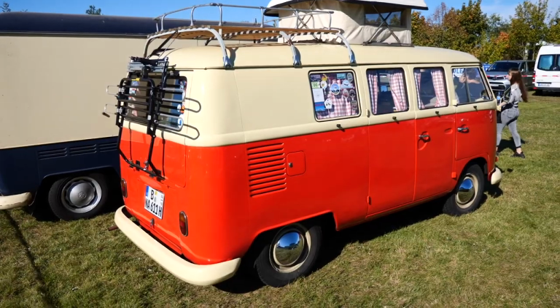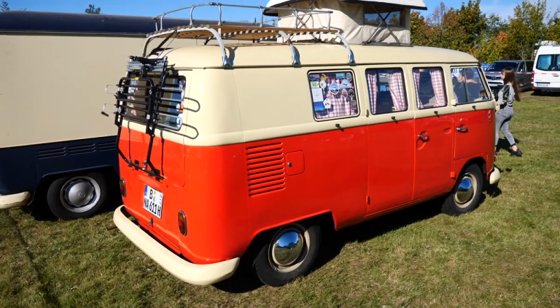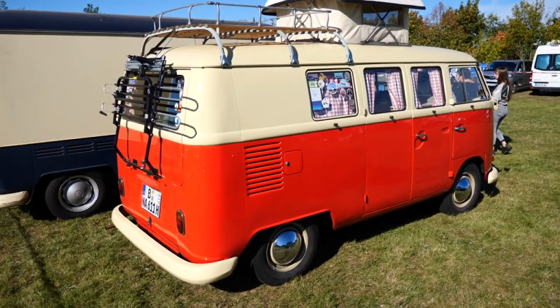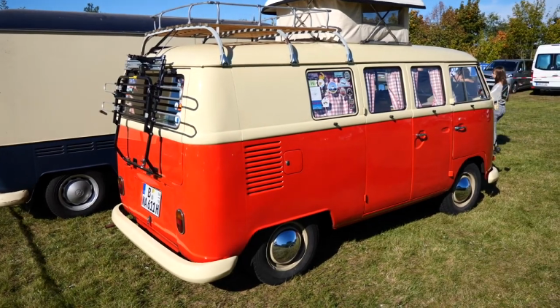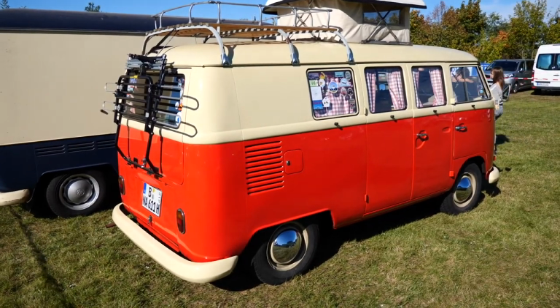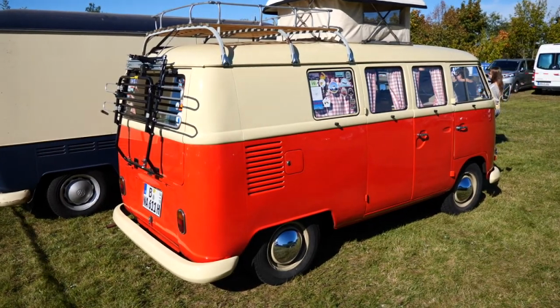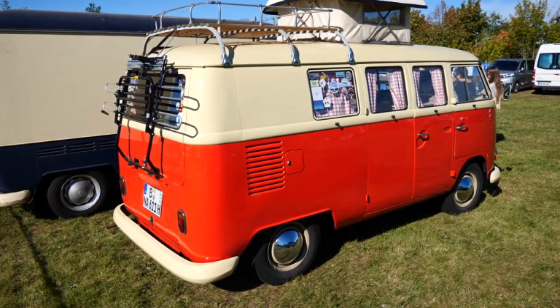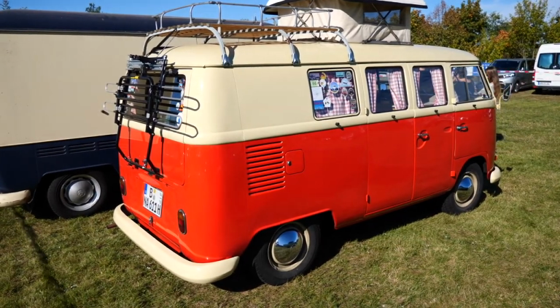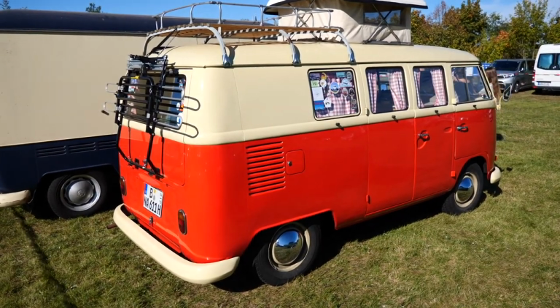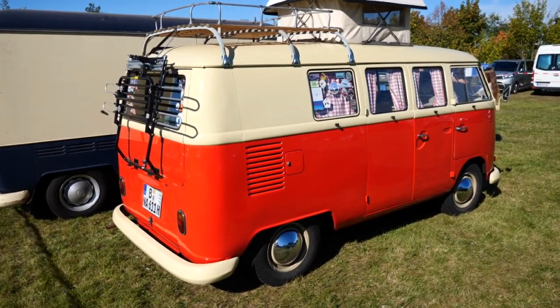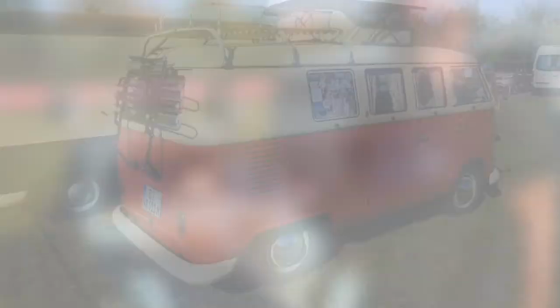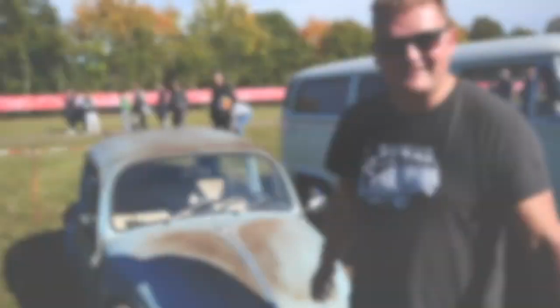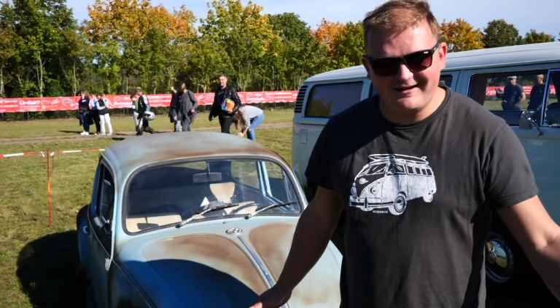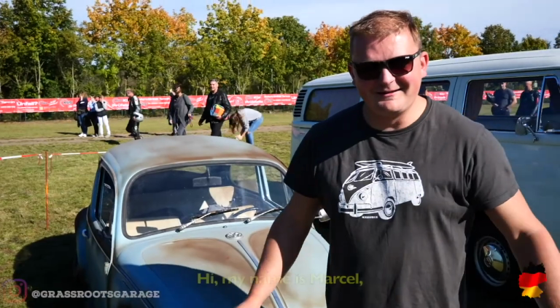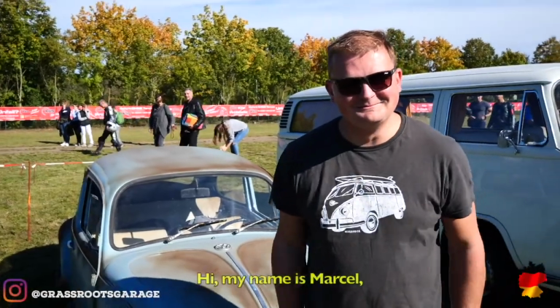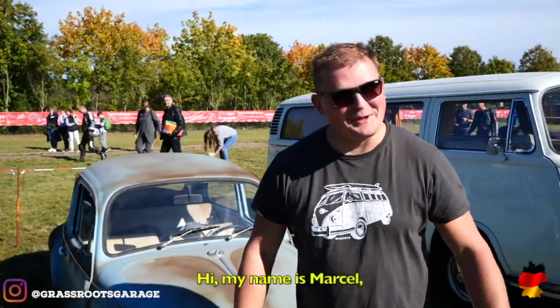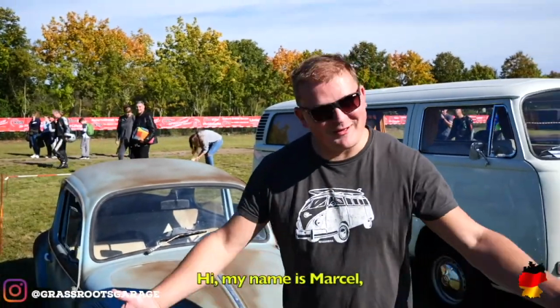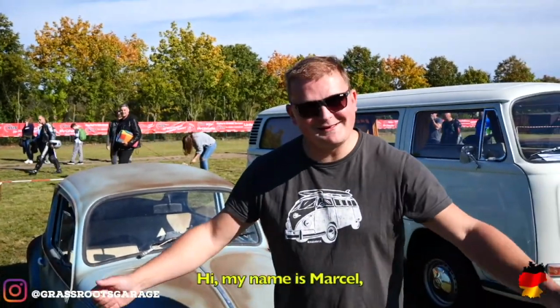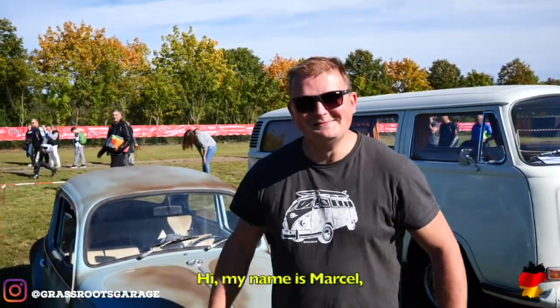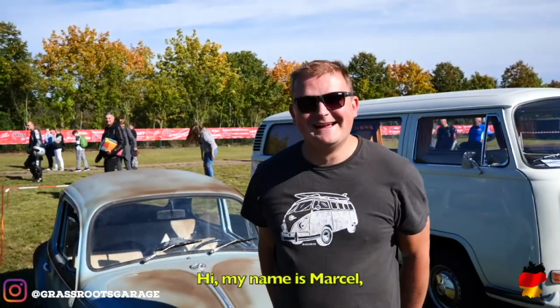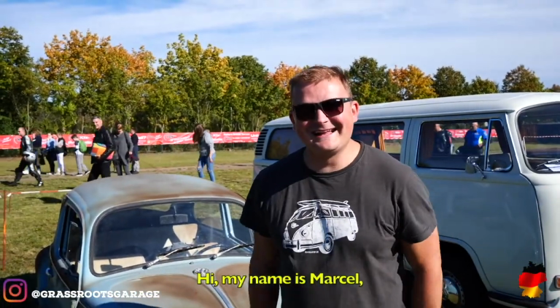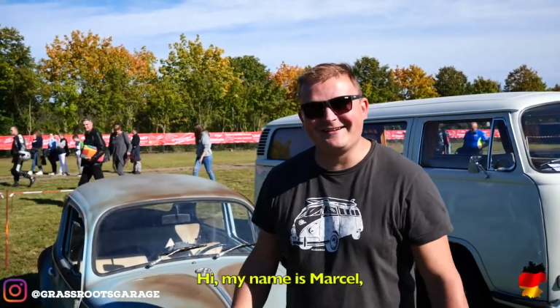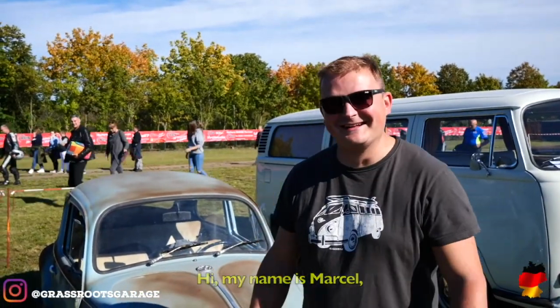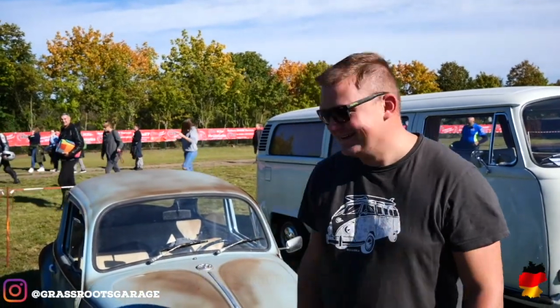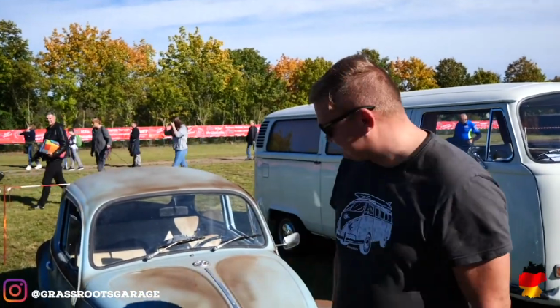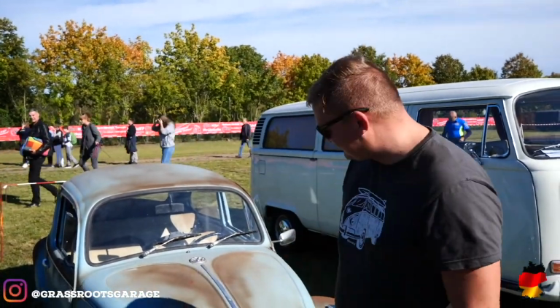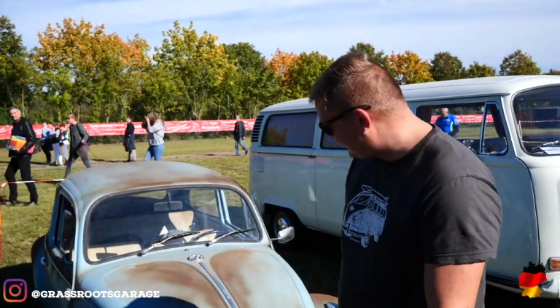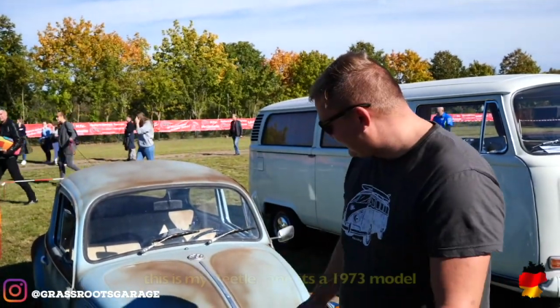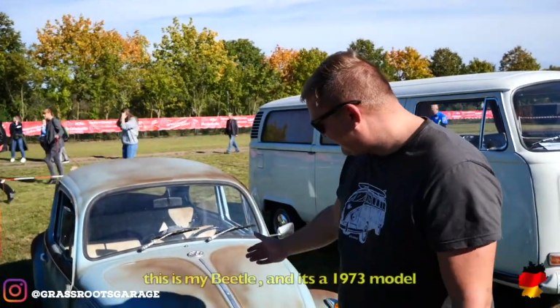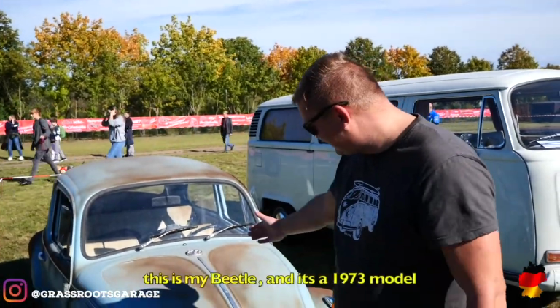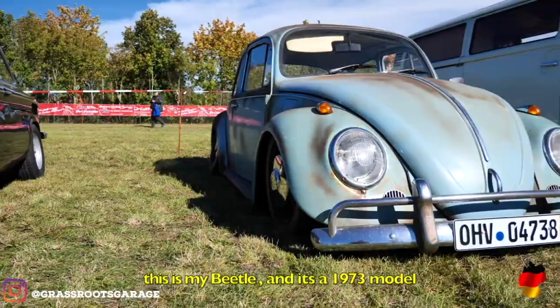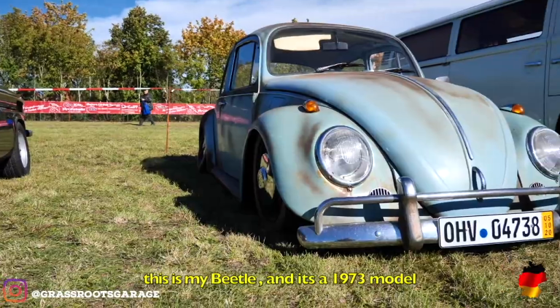Speaking of V-Dubs, here is Marcel. Hi, I'm Marcel. Yeah, this is my Käfer.